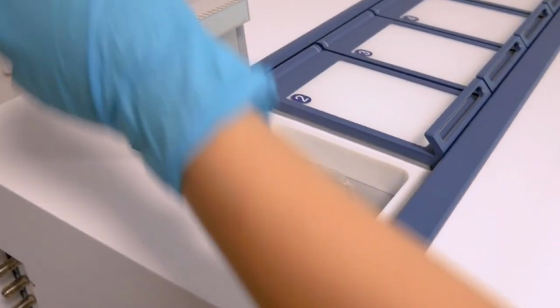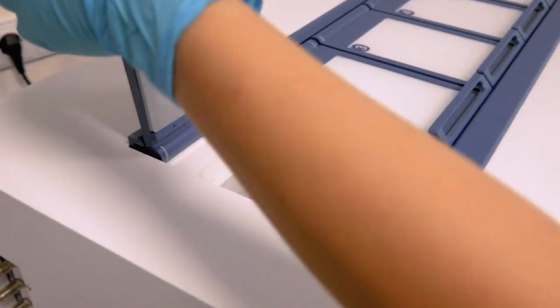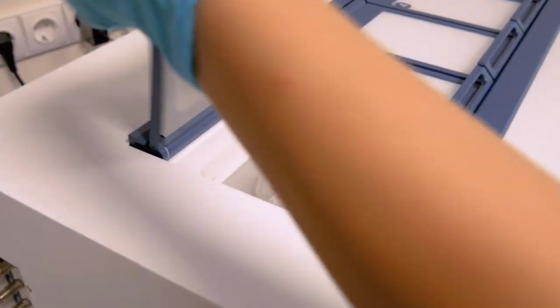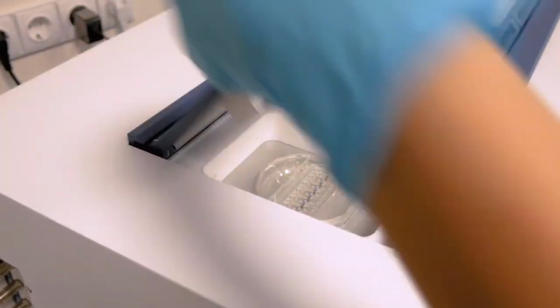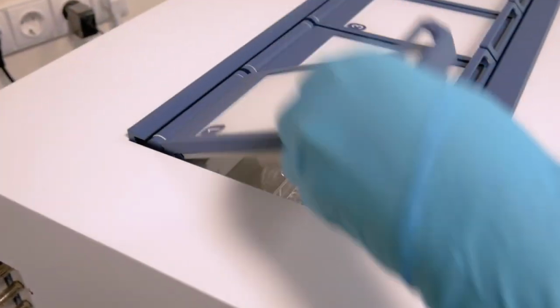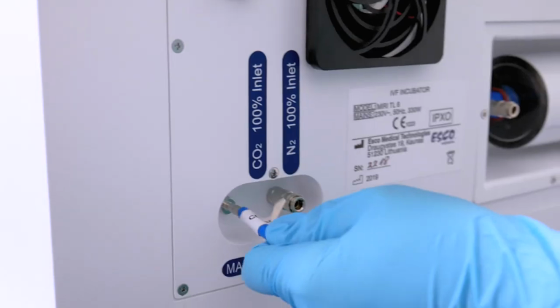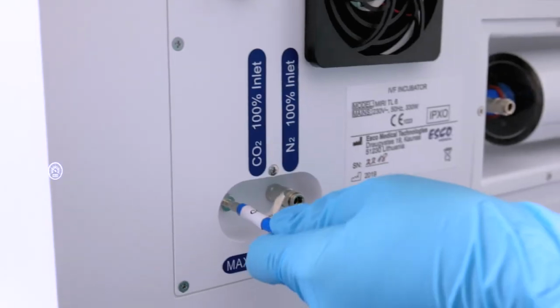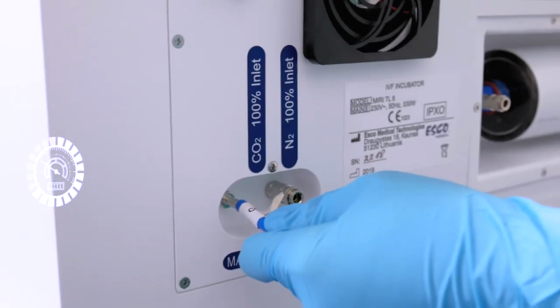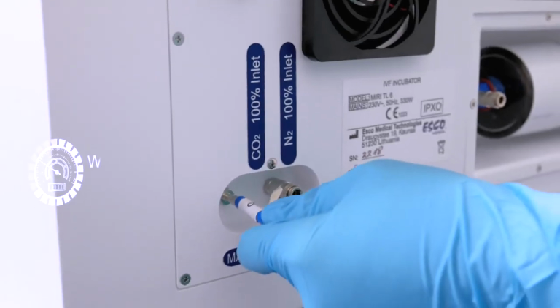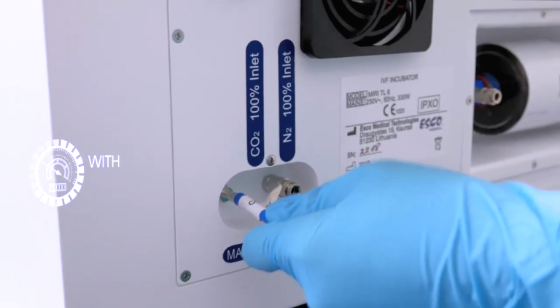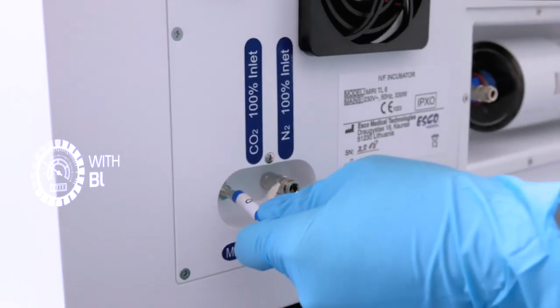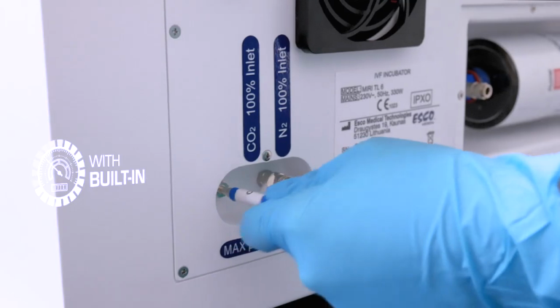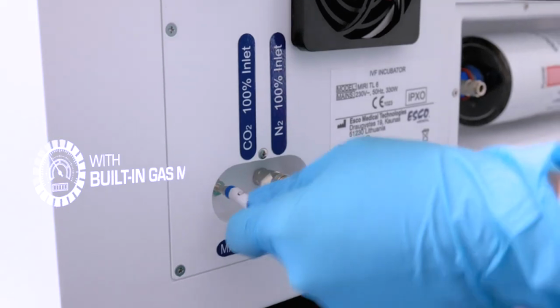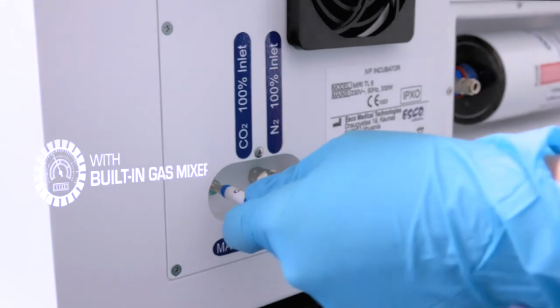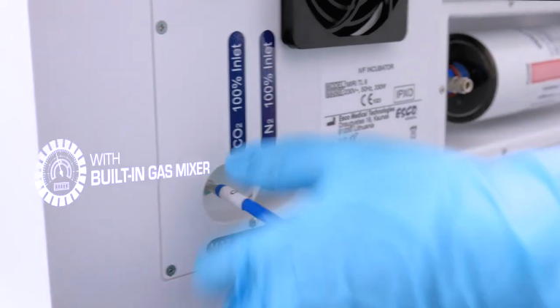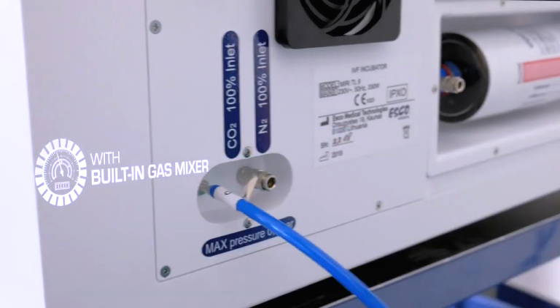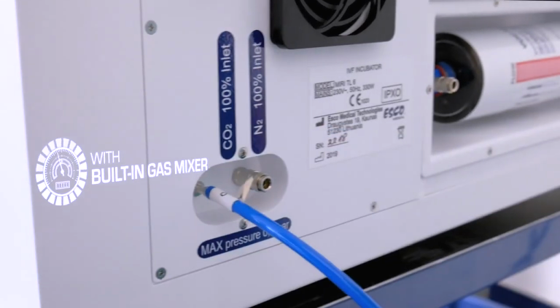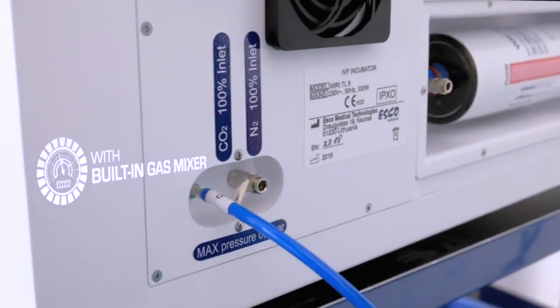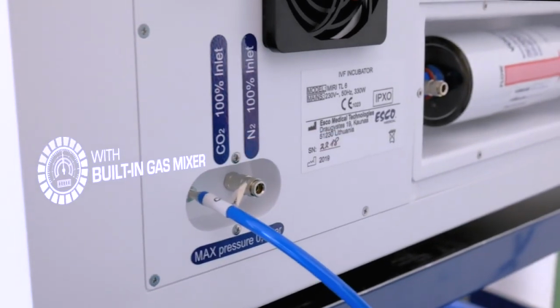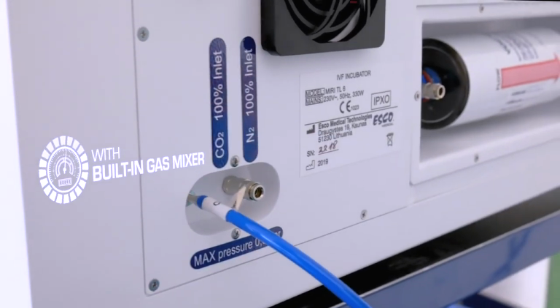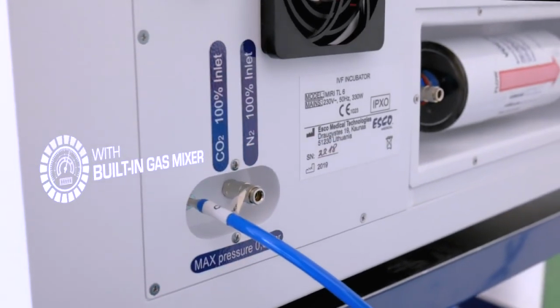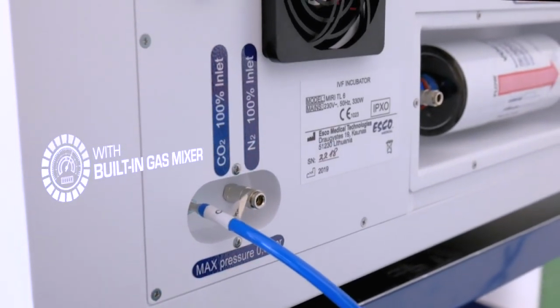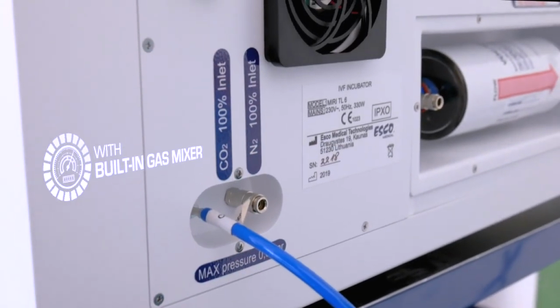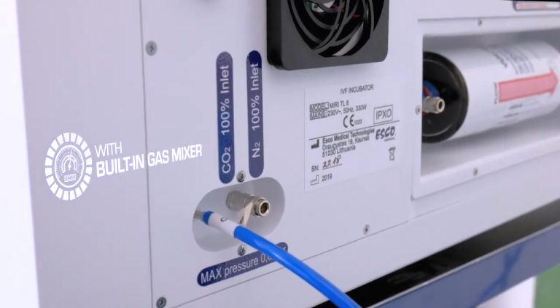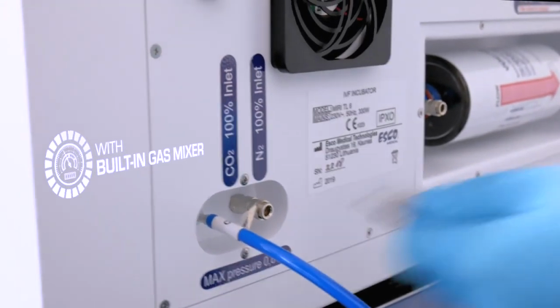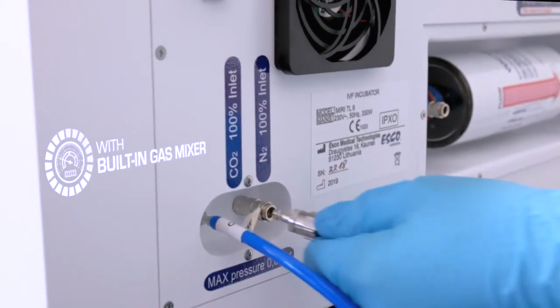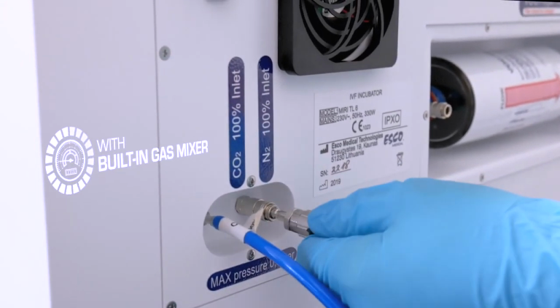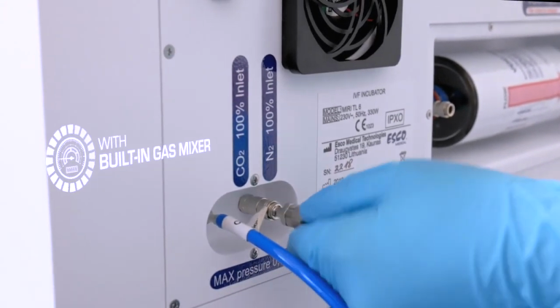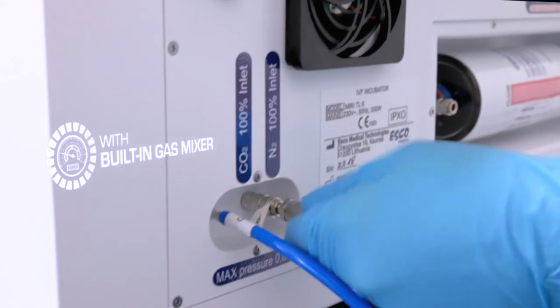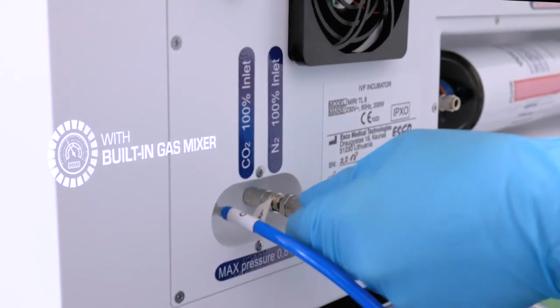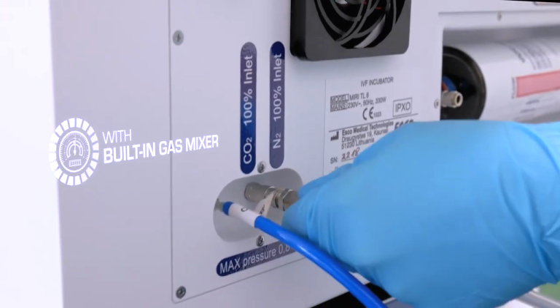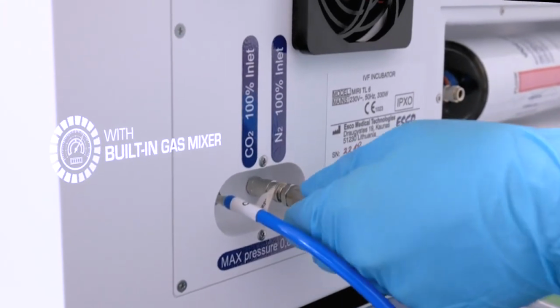It has a built-in gas mixer, hence it uses pure nitrogen and carbon dioxide gas. Pre-mixed gas is not required.